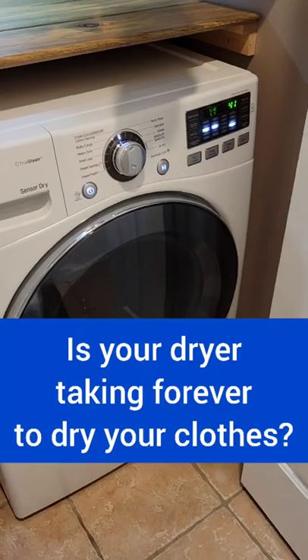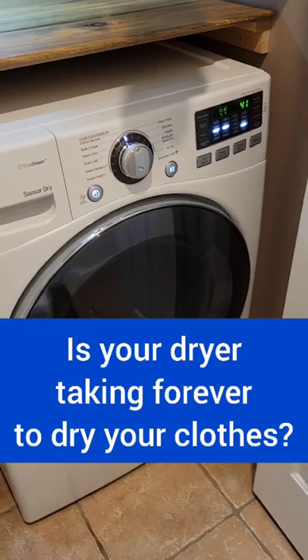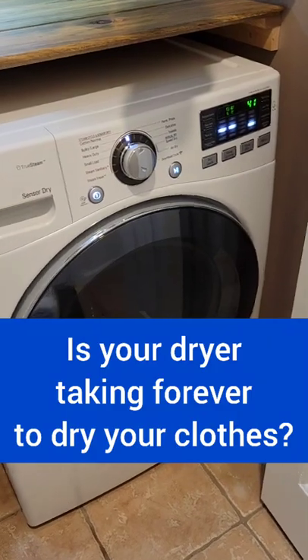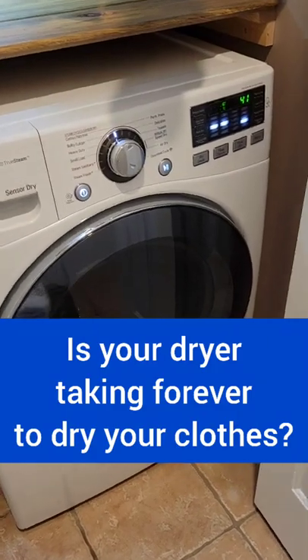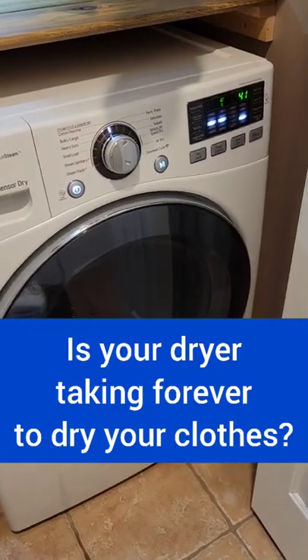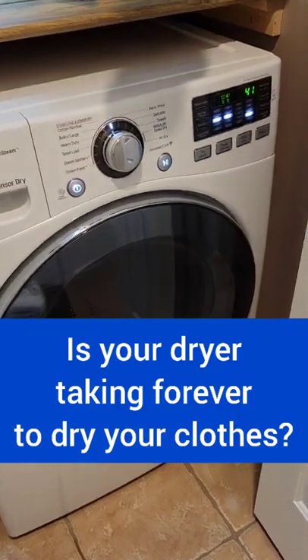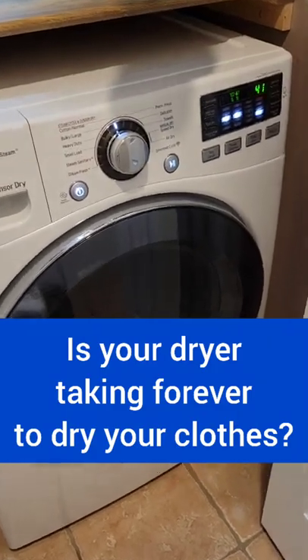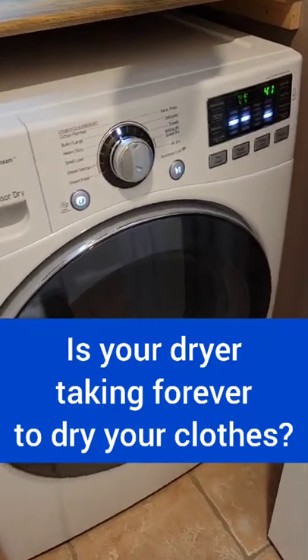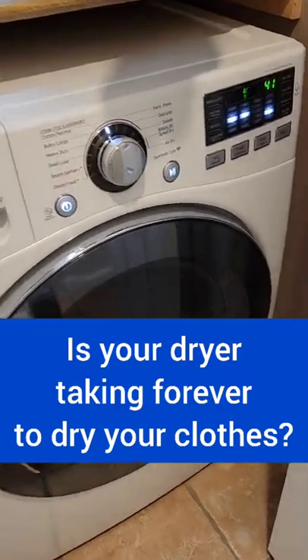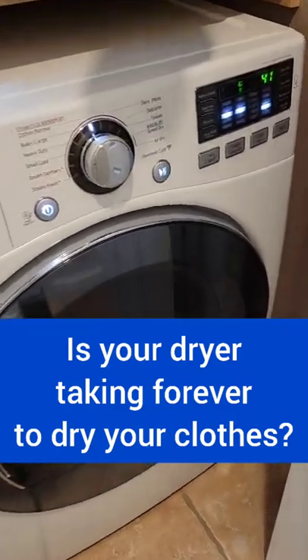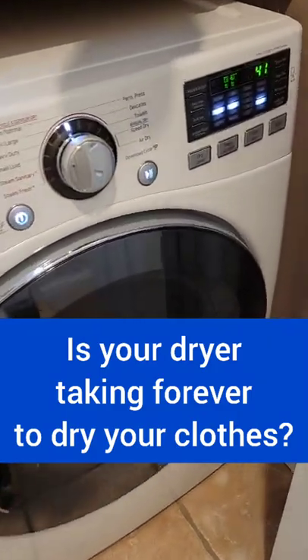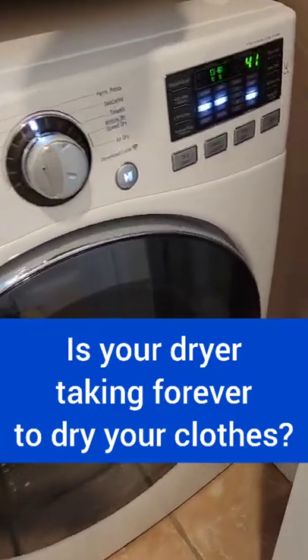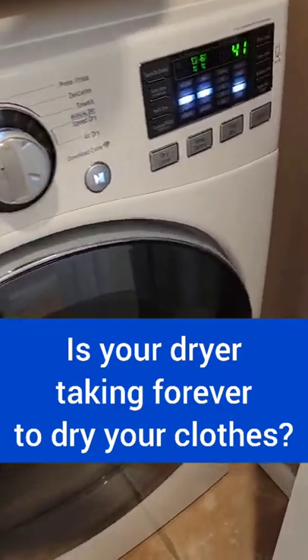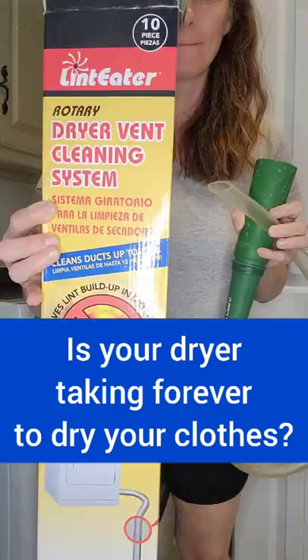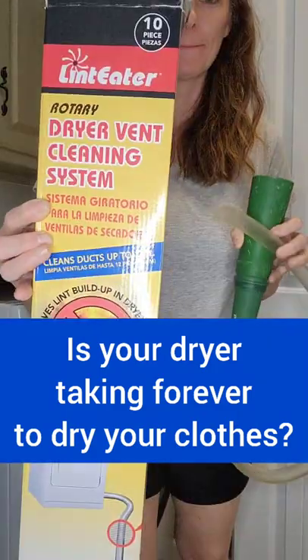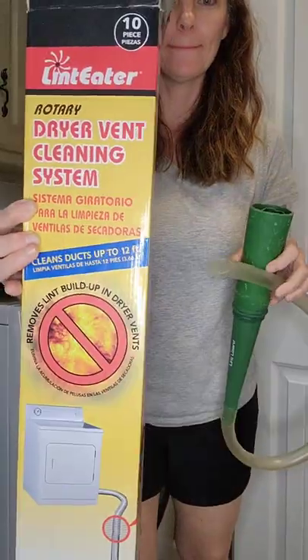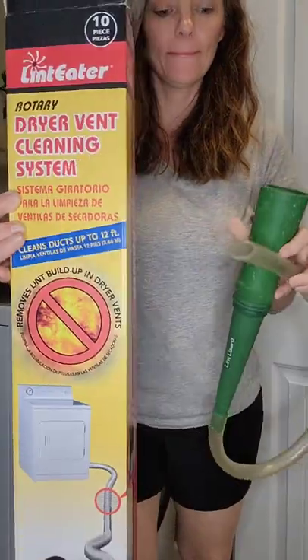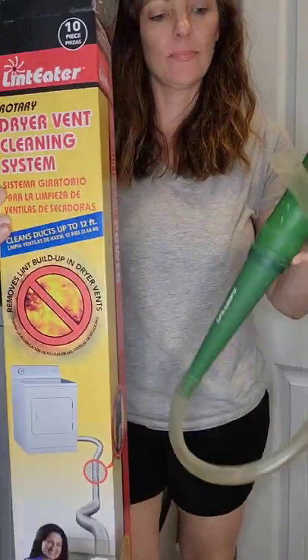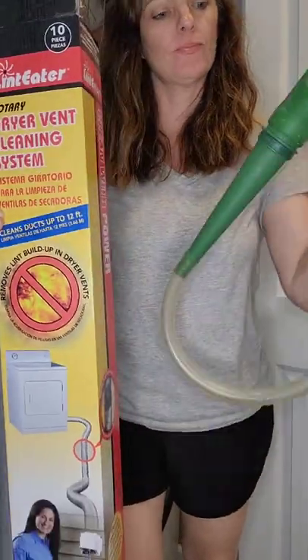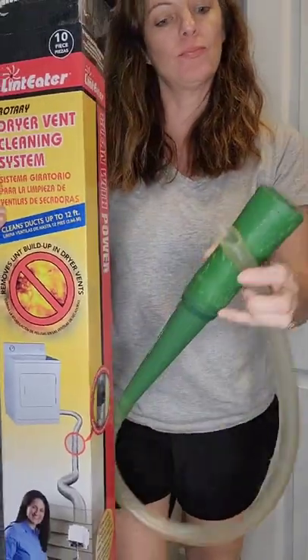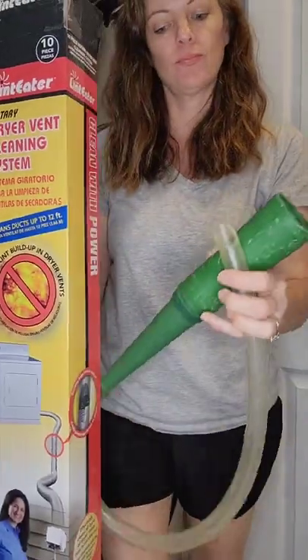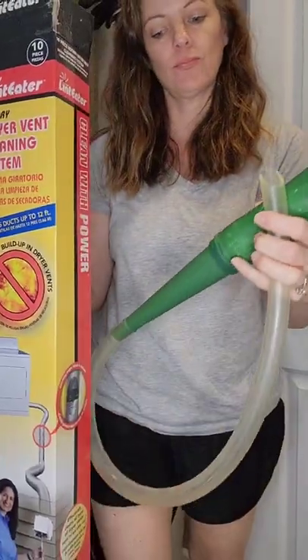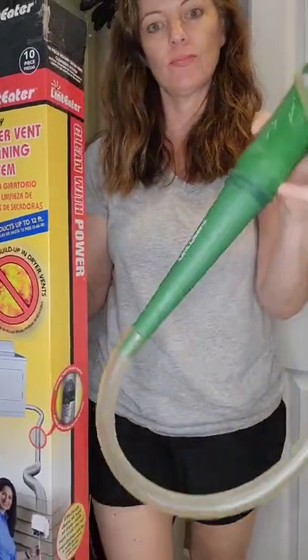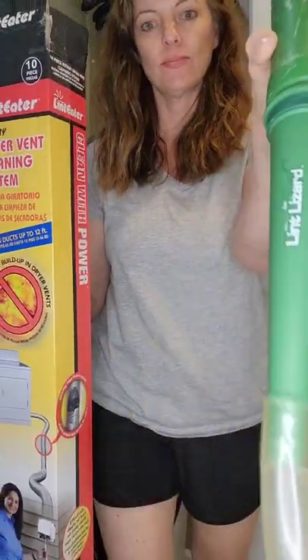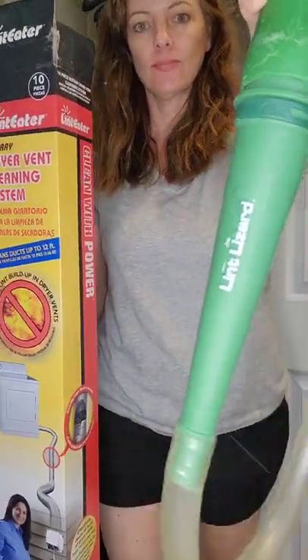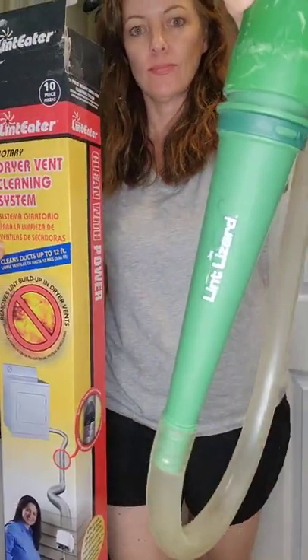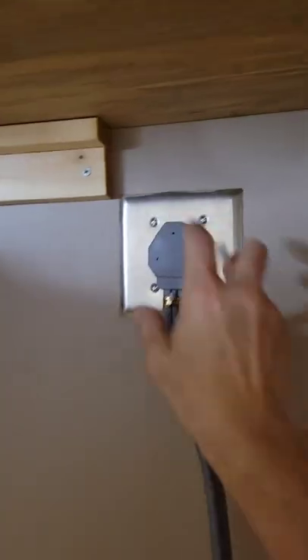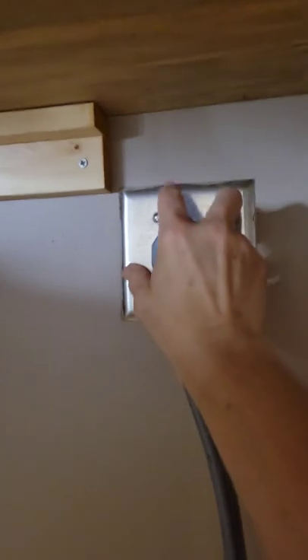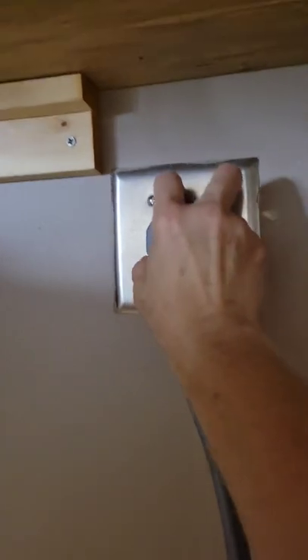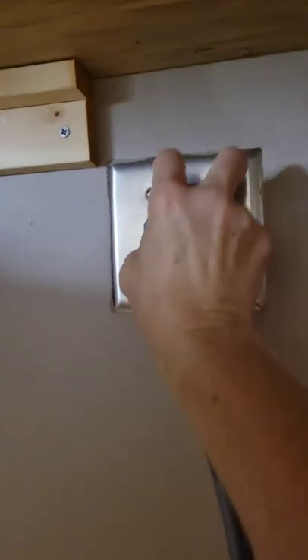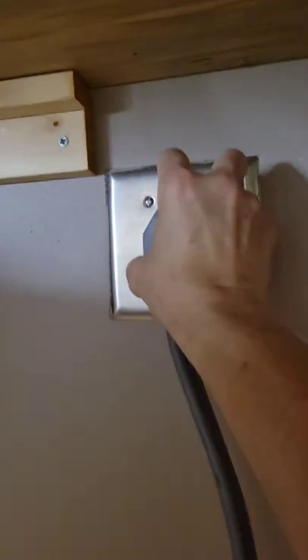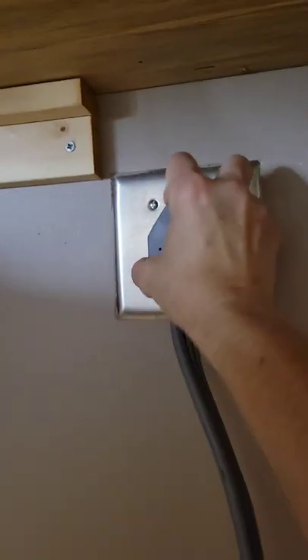If your dryer is taking too long to dry your clothes, then it's time to clean the vent. I use the Lint Eater dryer vent cleaning system along with the Lint Lizard.